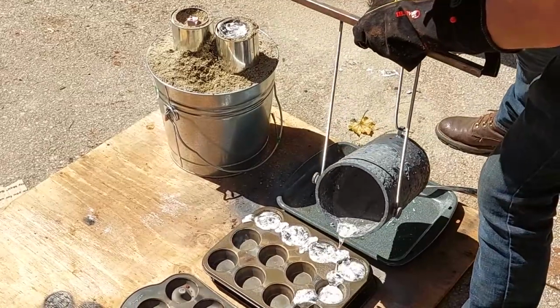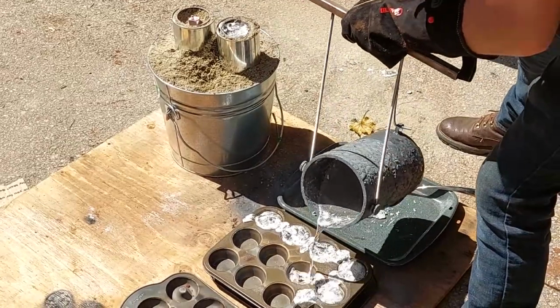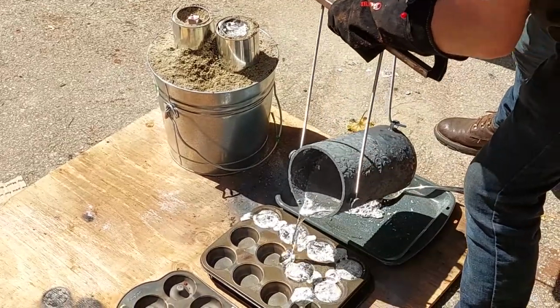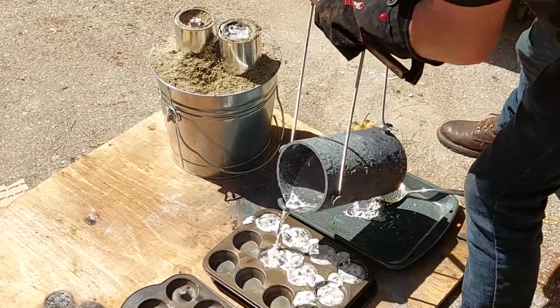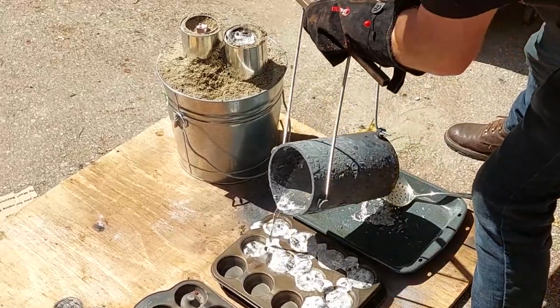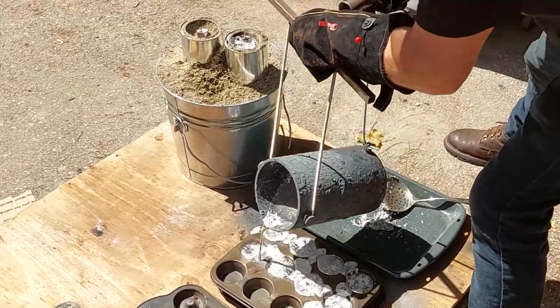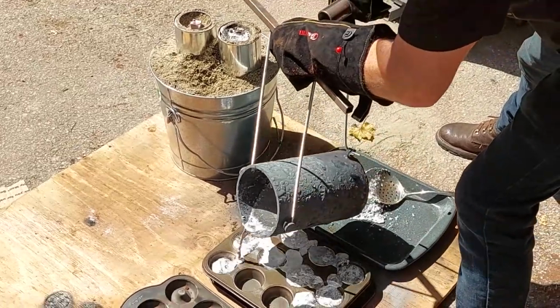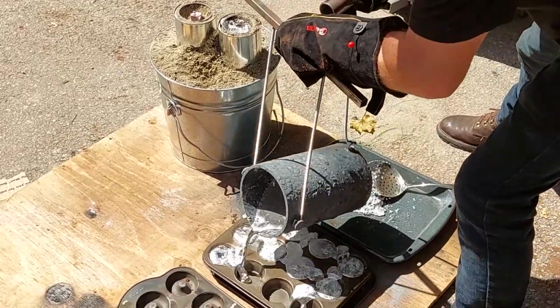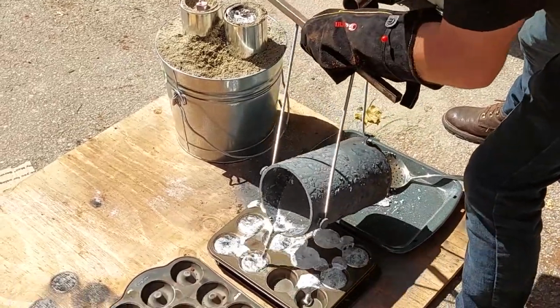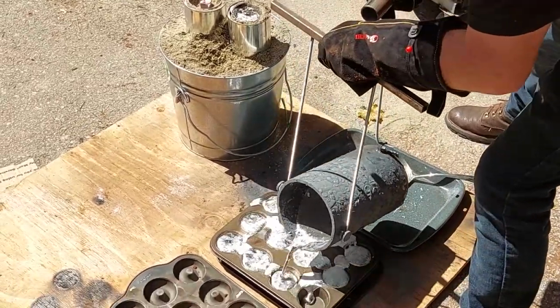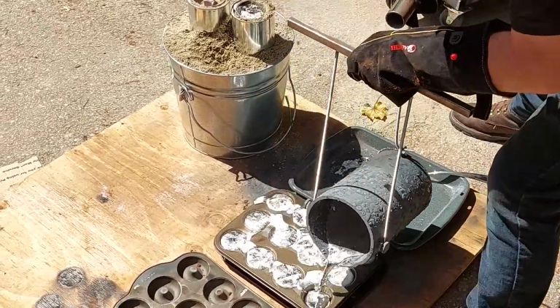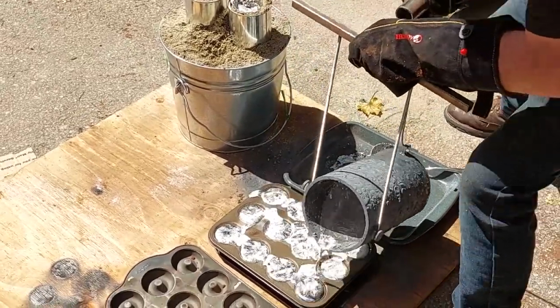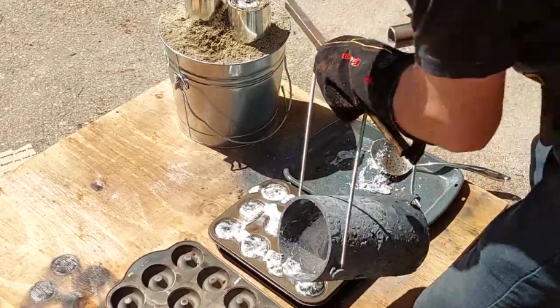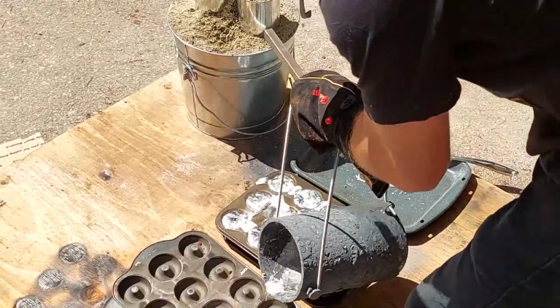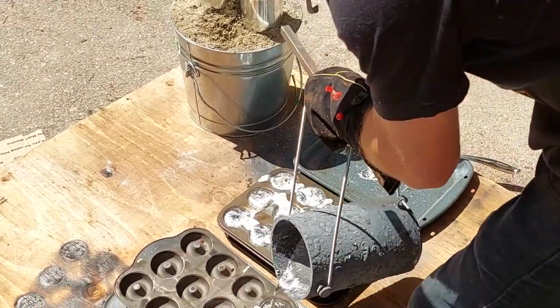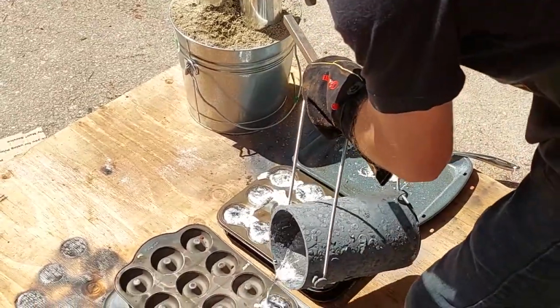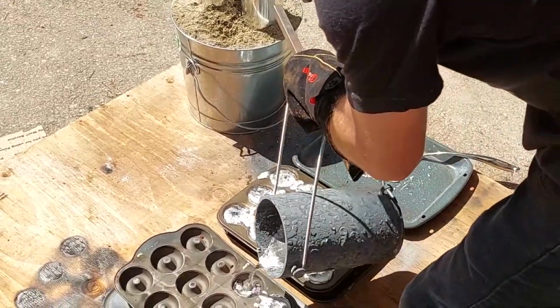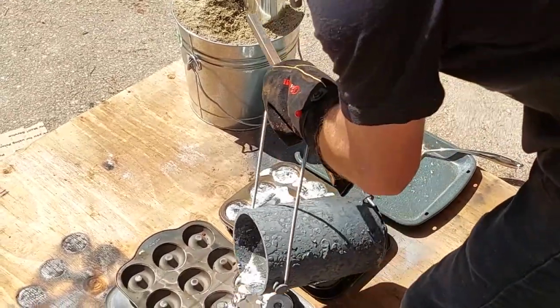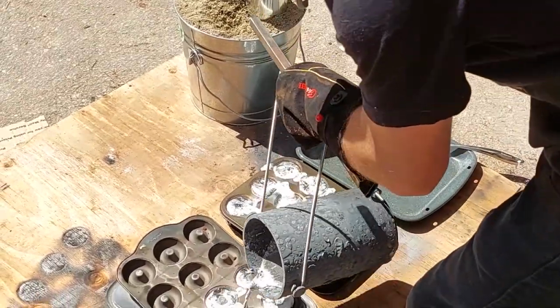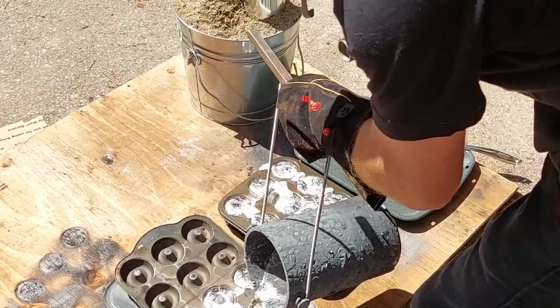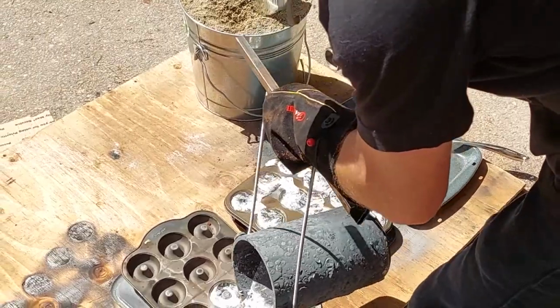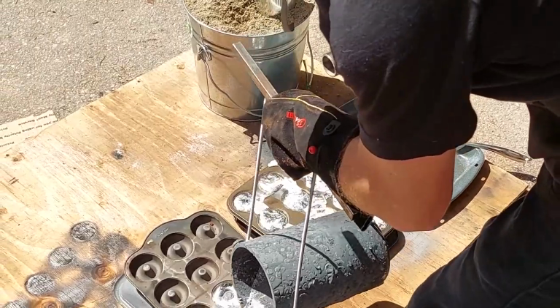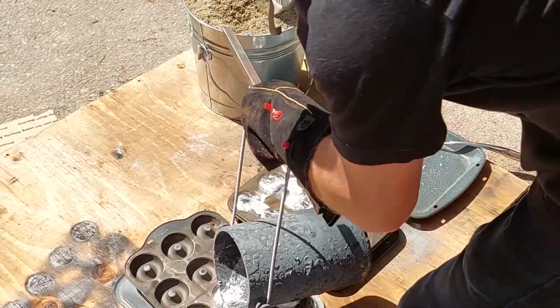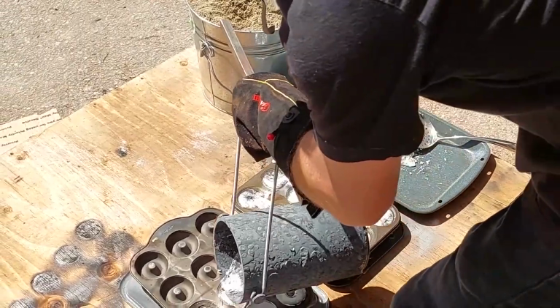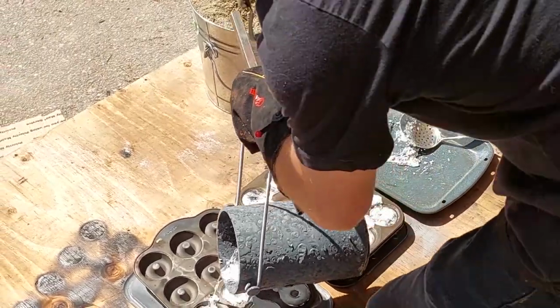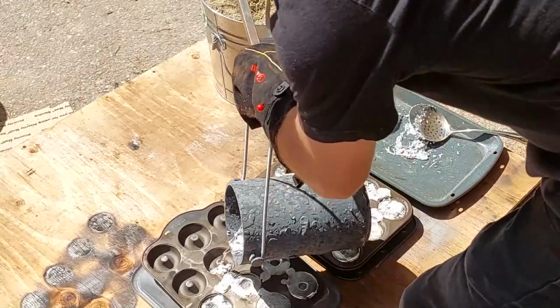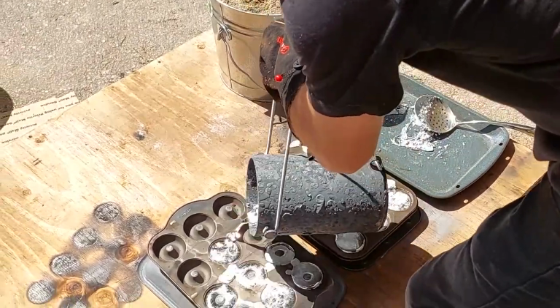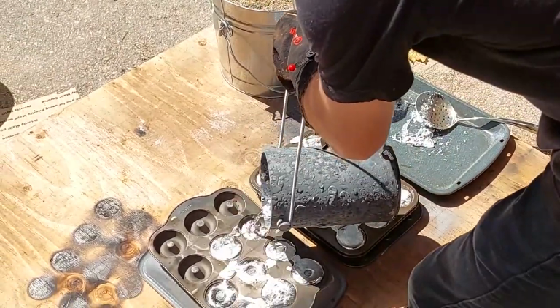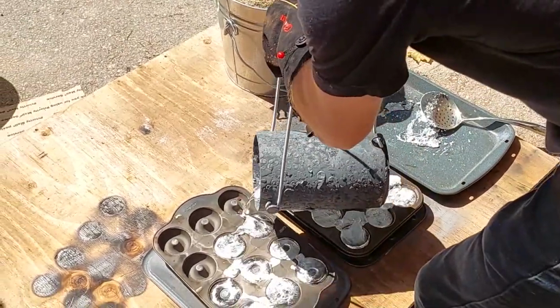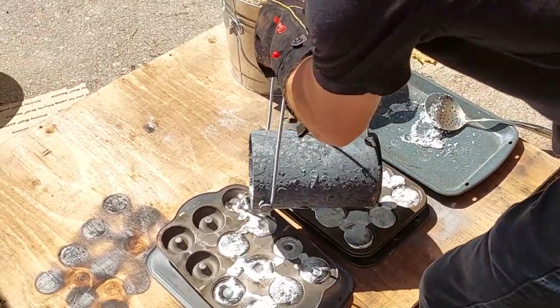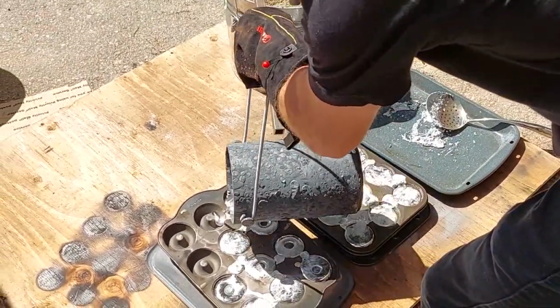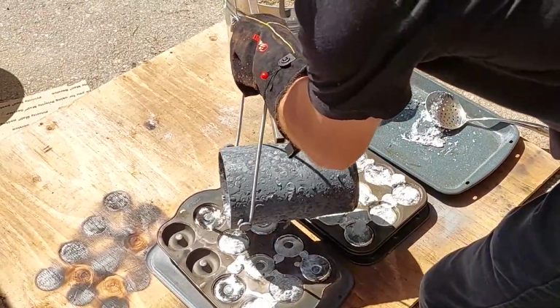Here I'm just making some ingots — well, doughnuts — from the excess aluminum so I can use them on the next pour.